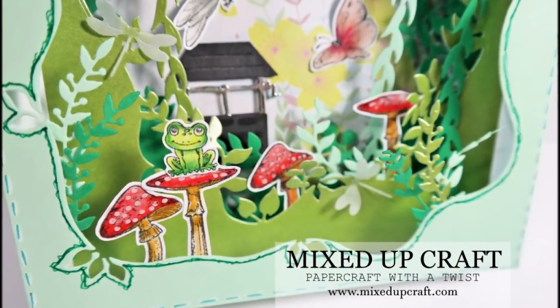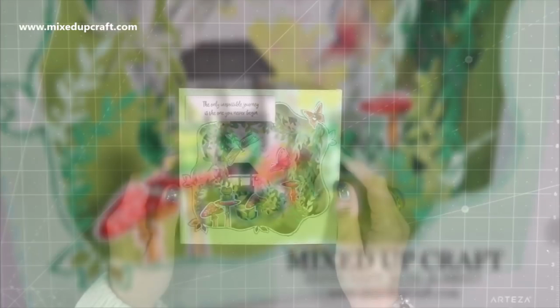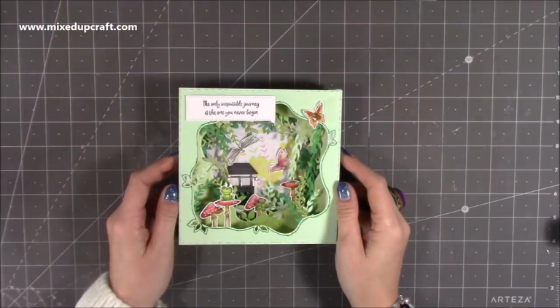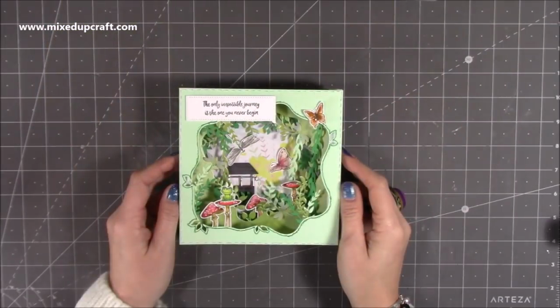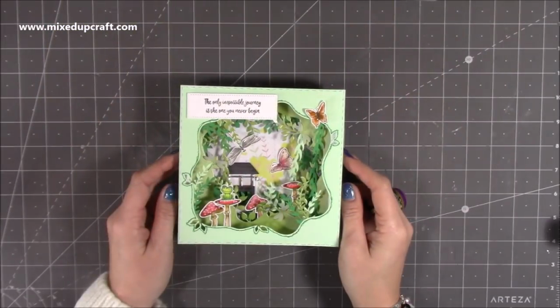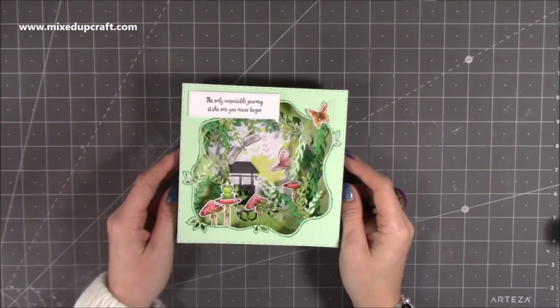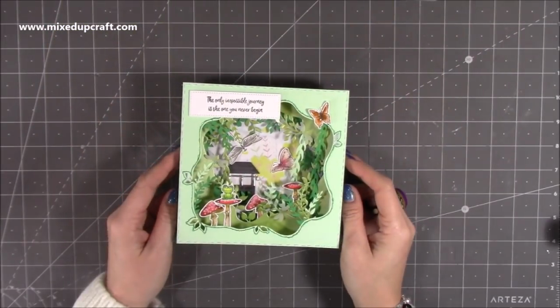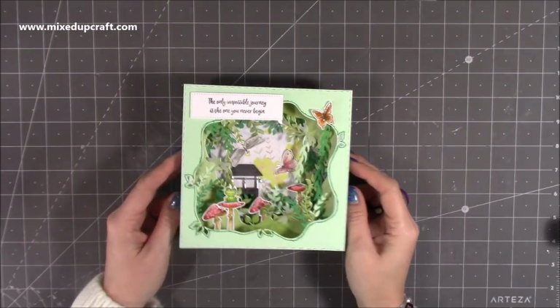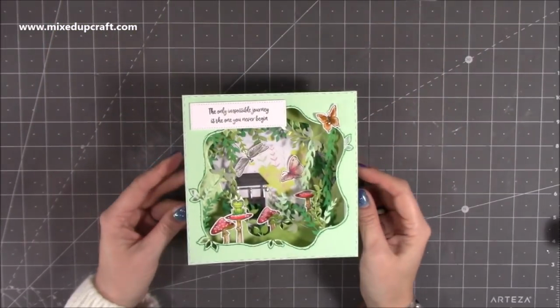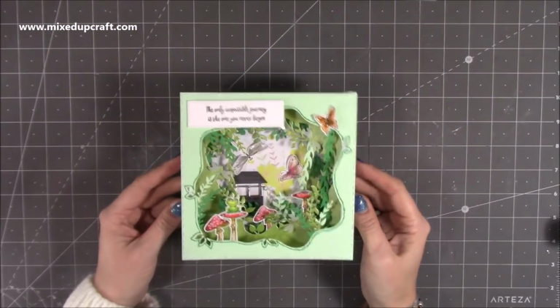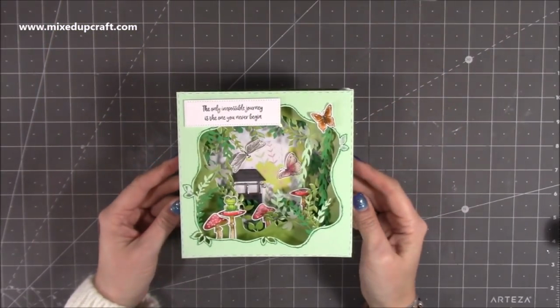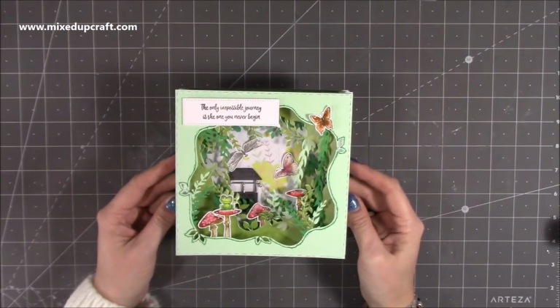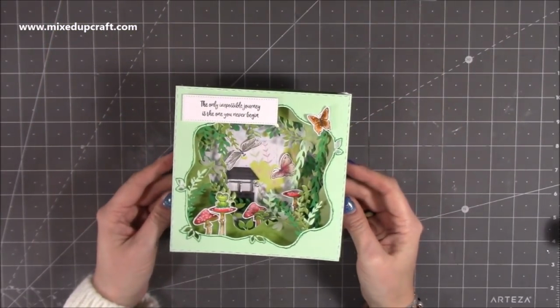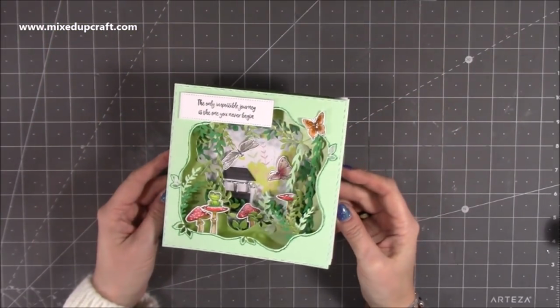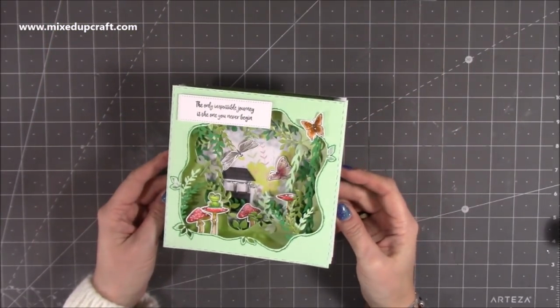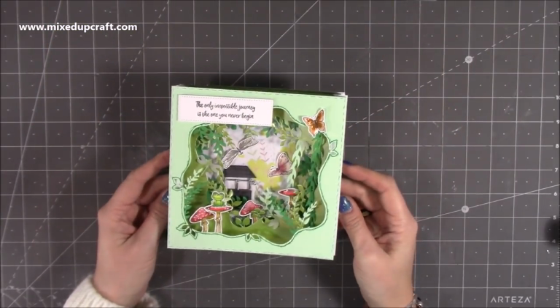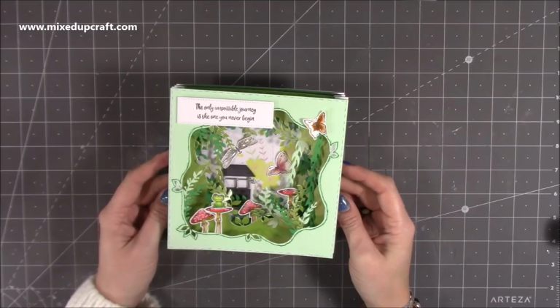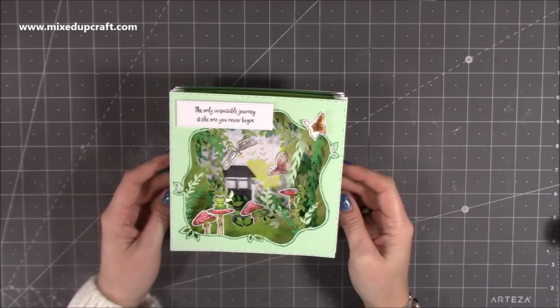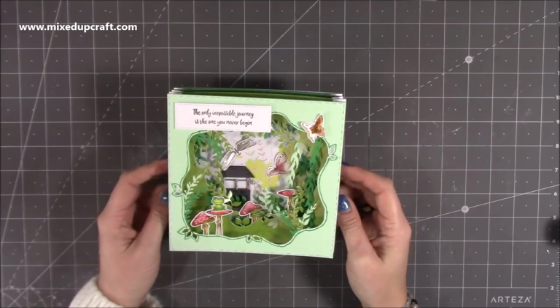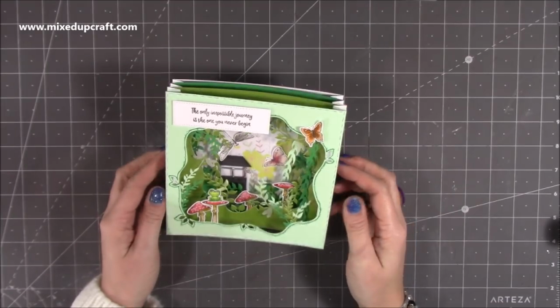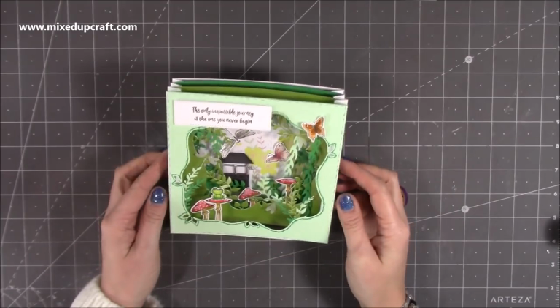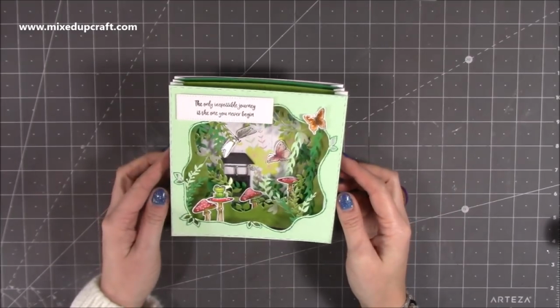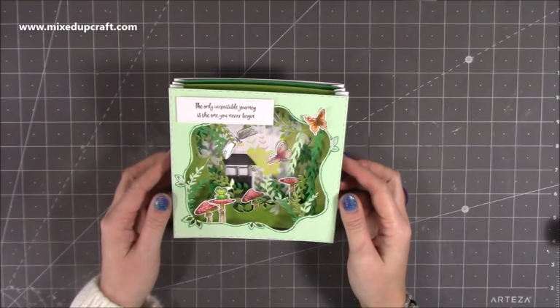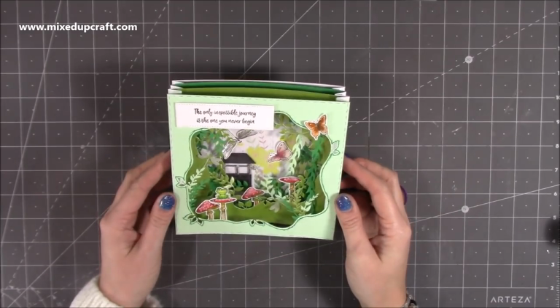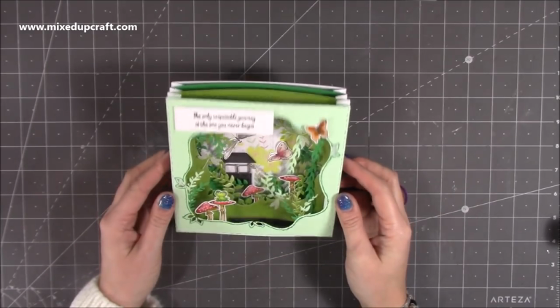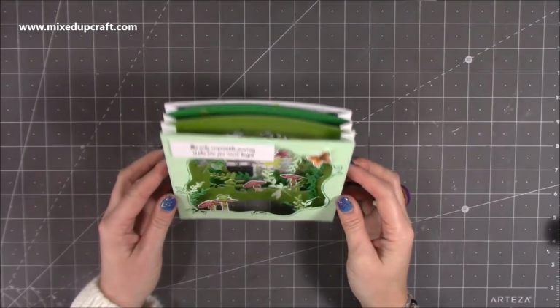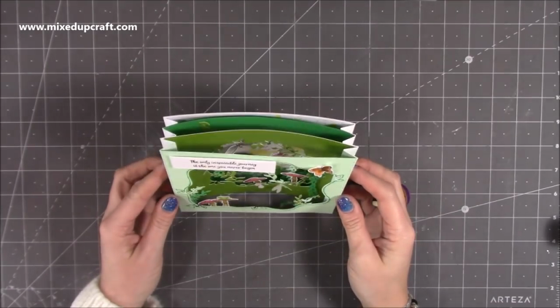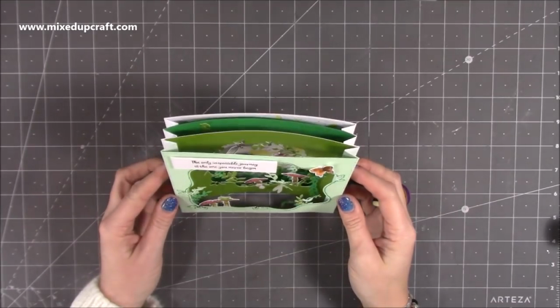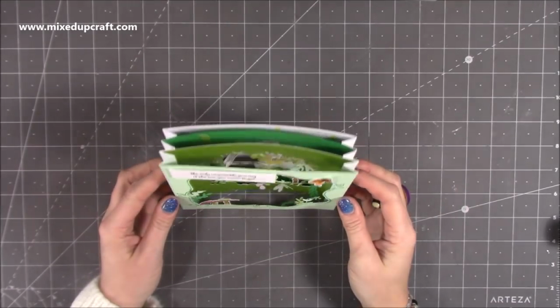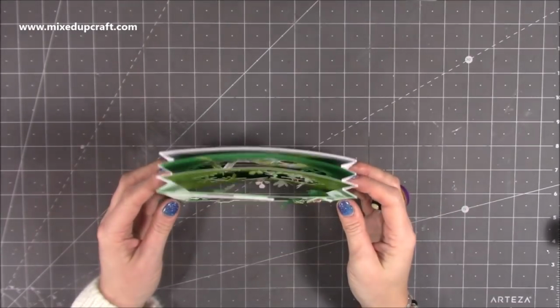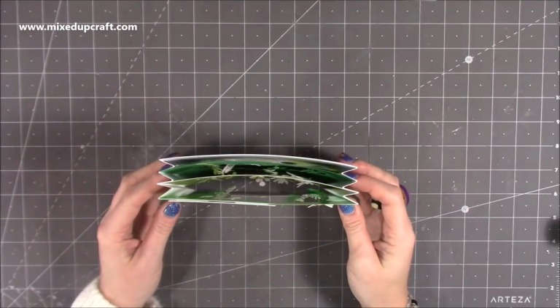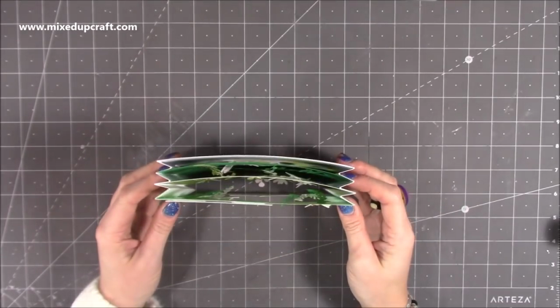Hi everybody, it's Sam at Mixed Up Craft. Thank you for watching my tutorial today. I'm going to be showing you how to make this tunnel card.